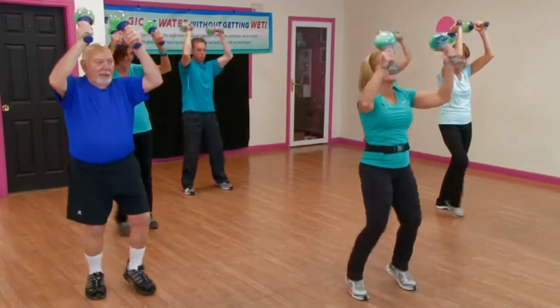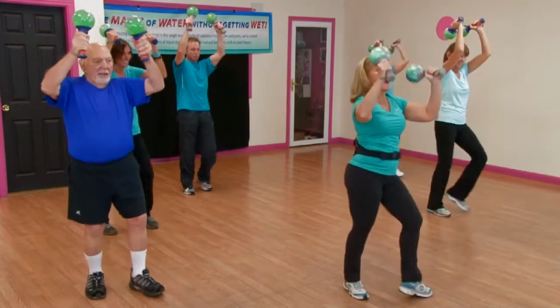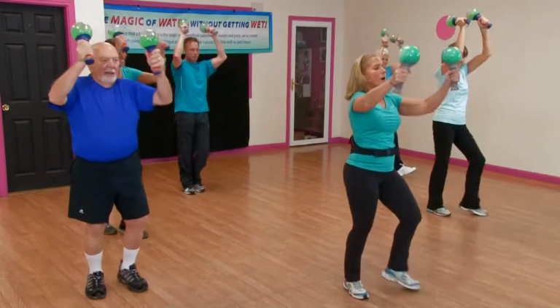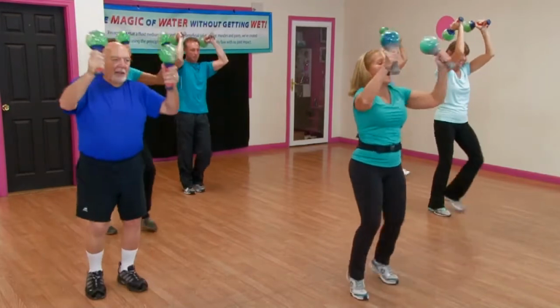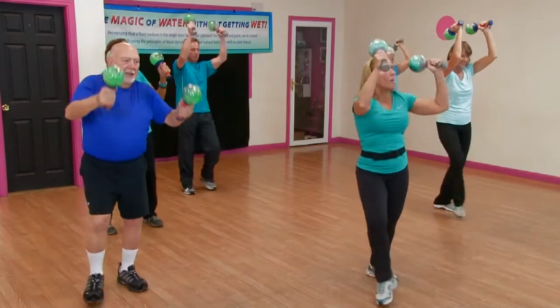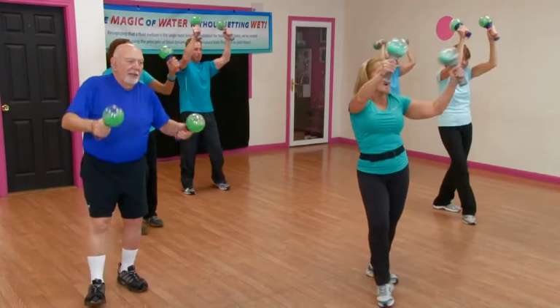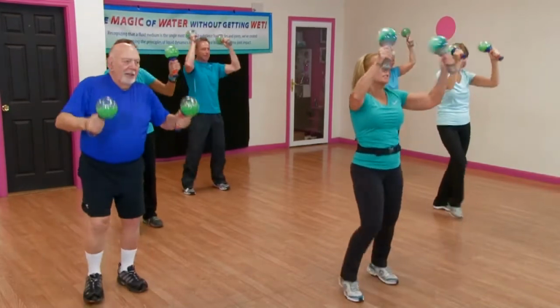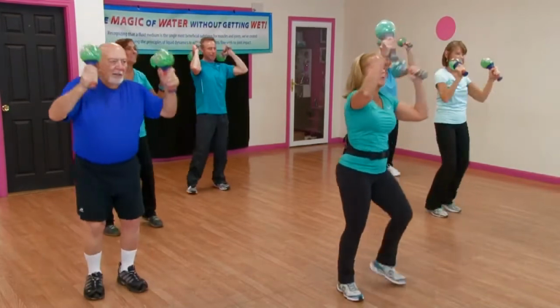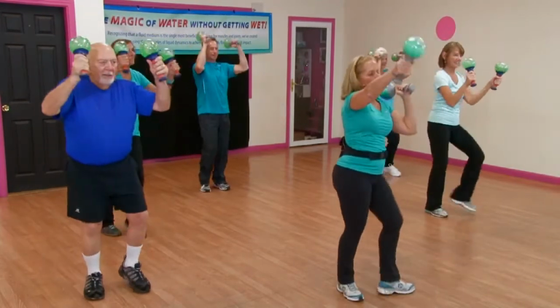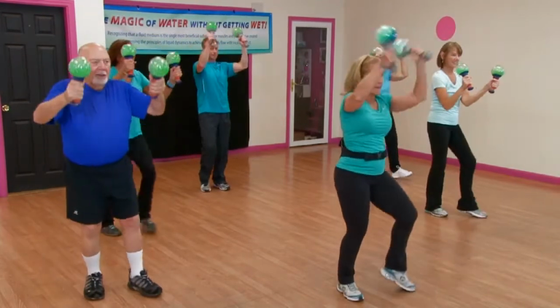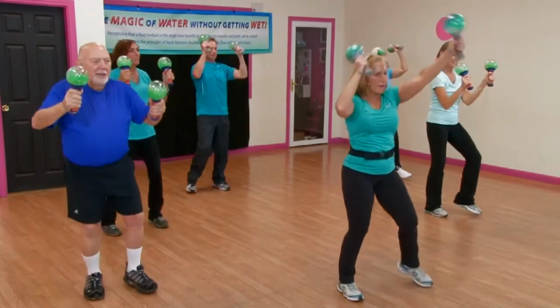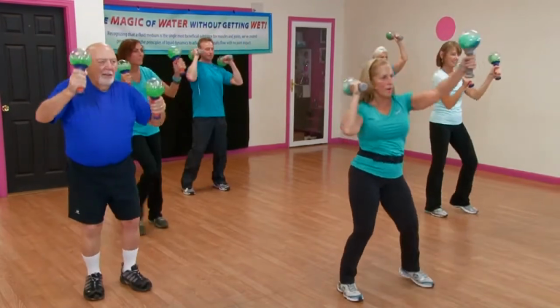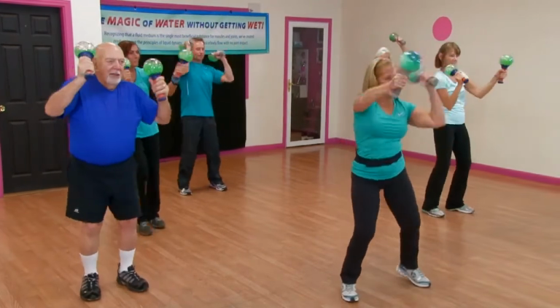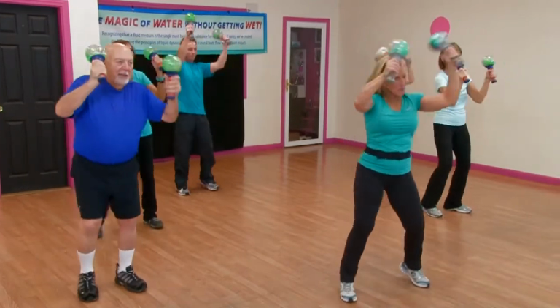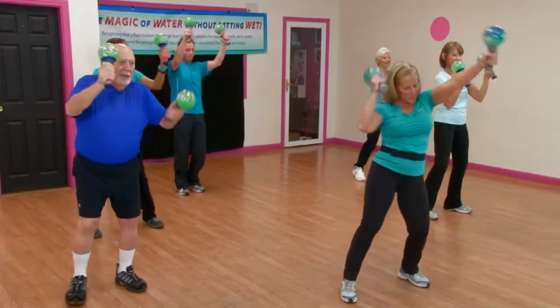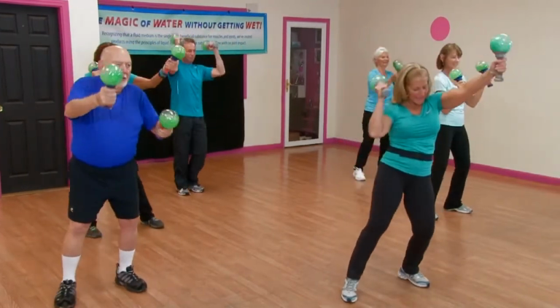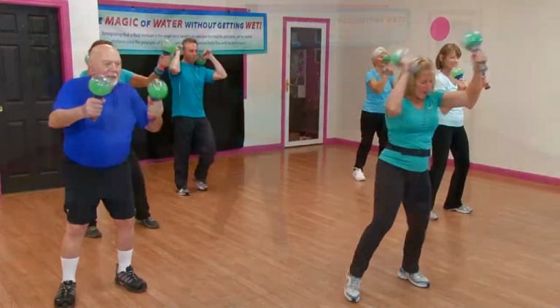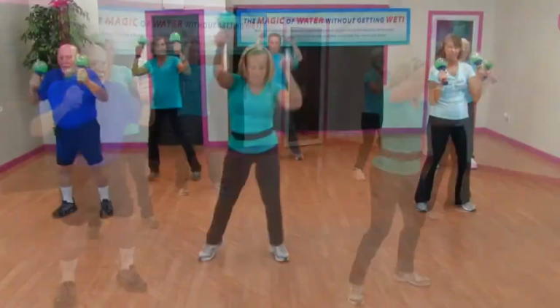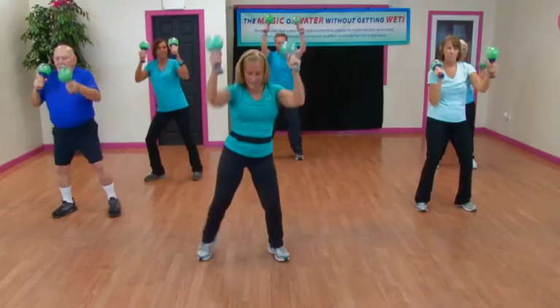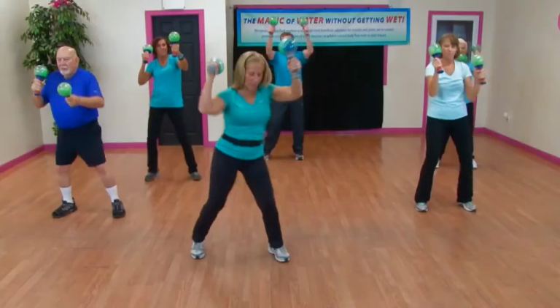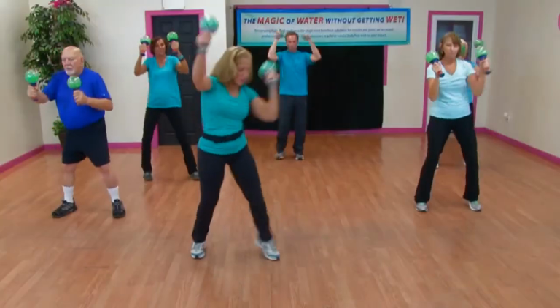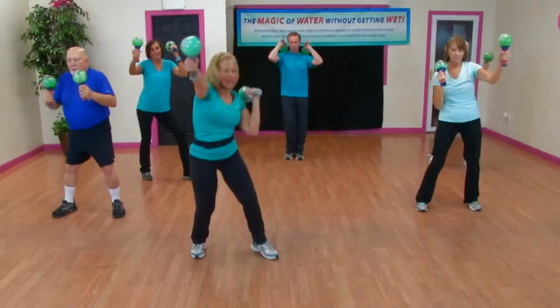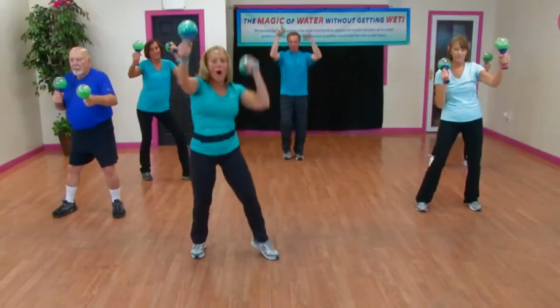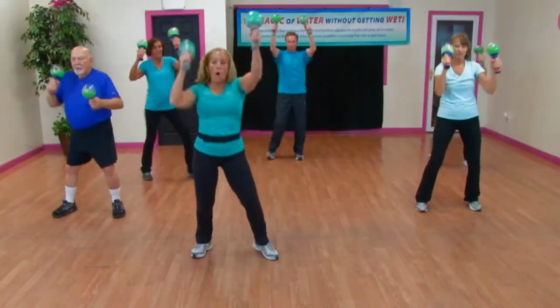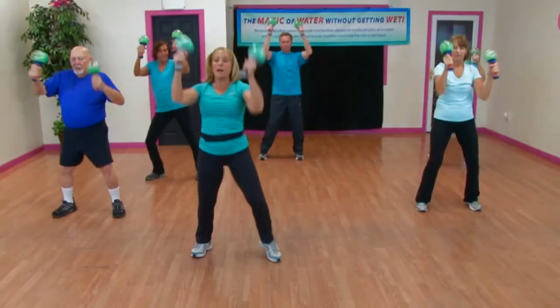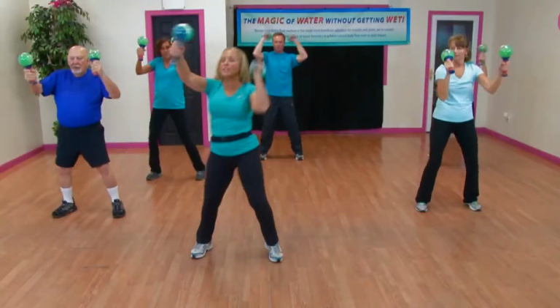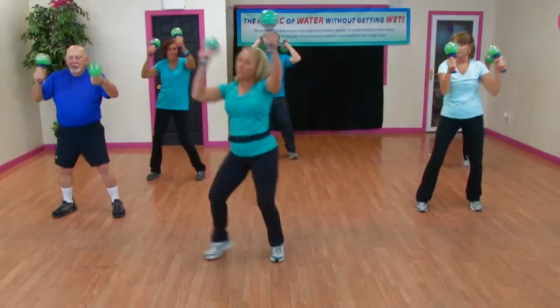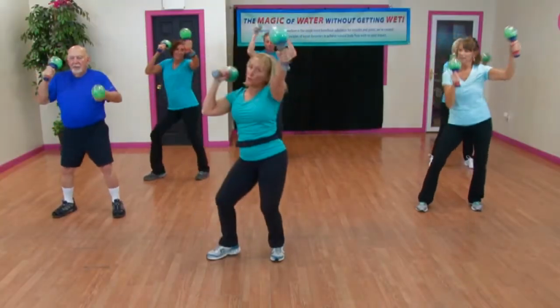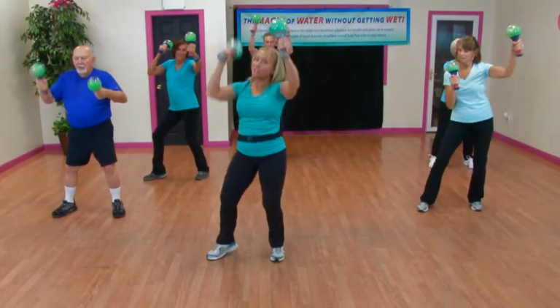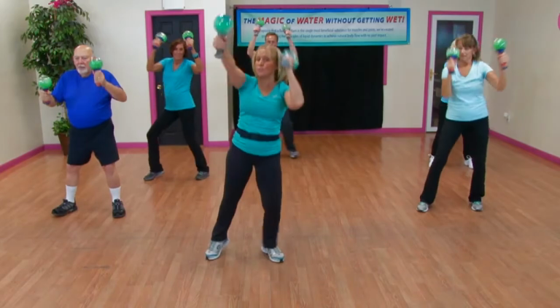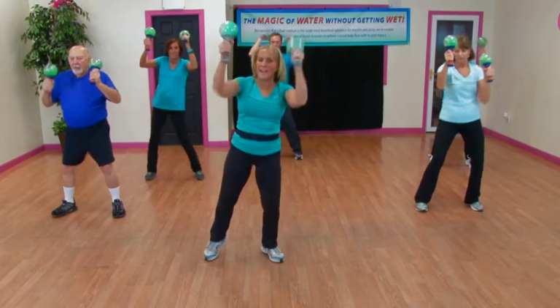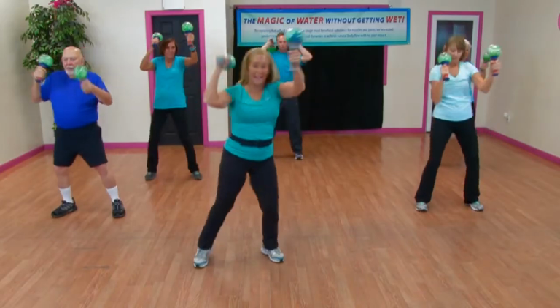Here we go — one, two, three. Two, three. One, two, three. Or just do your straights.